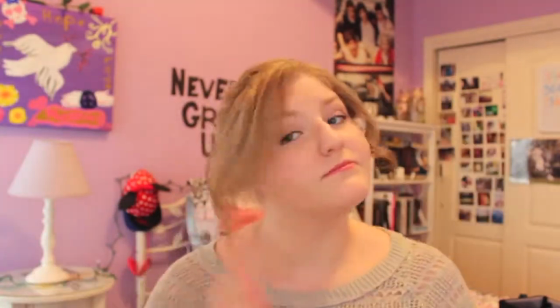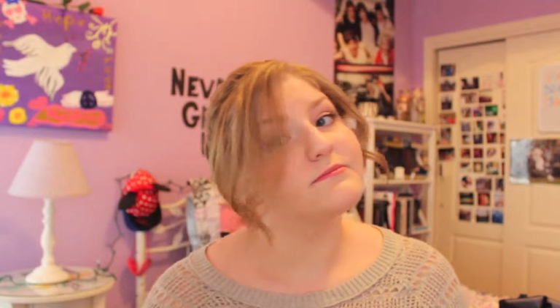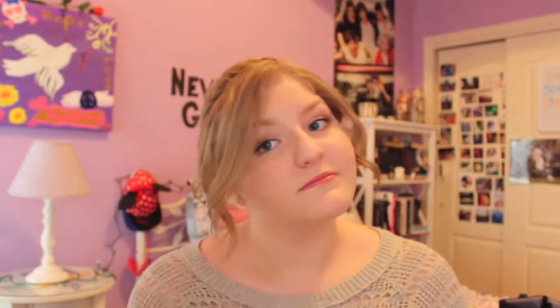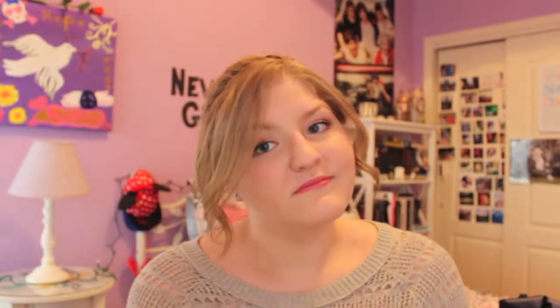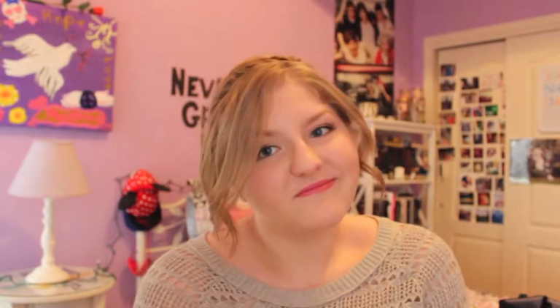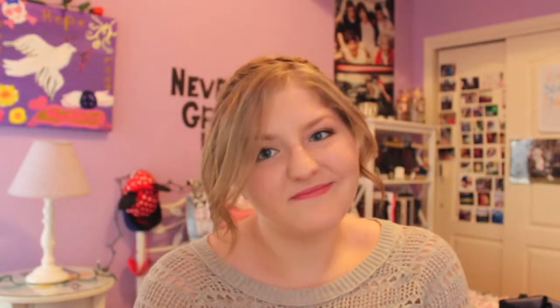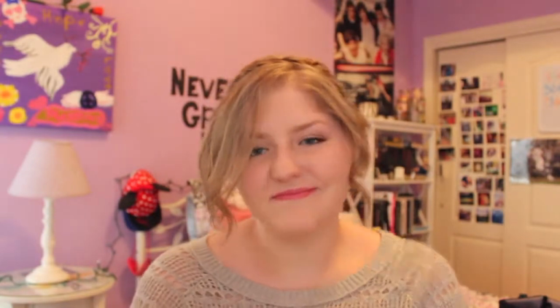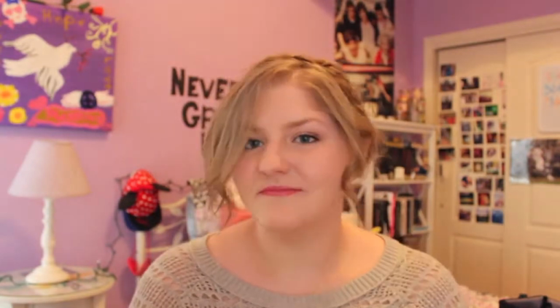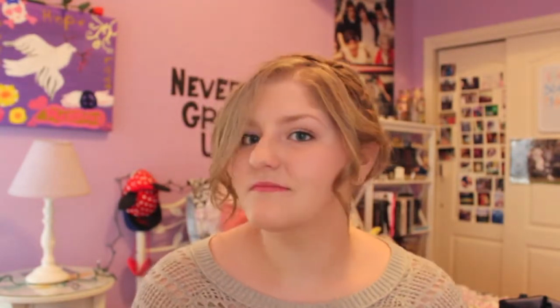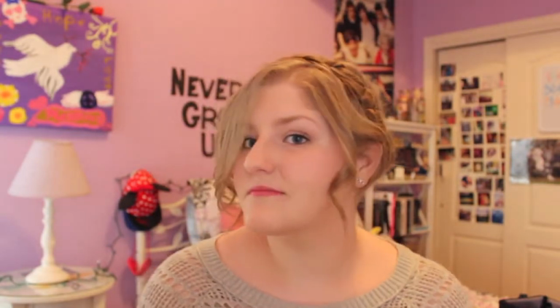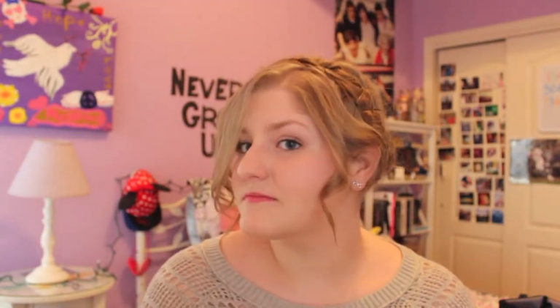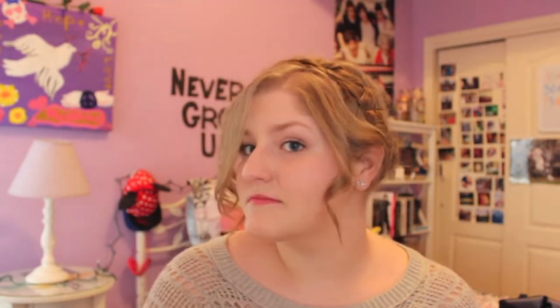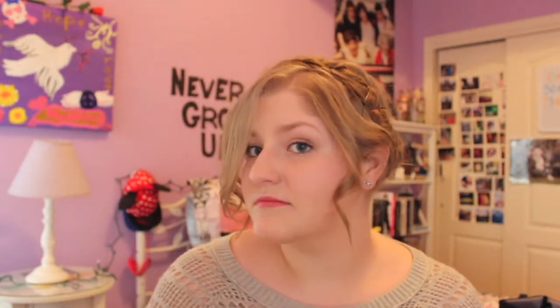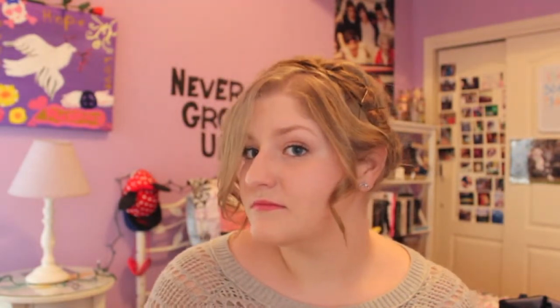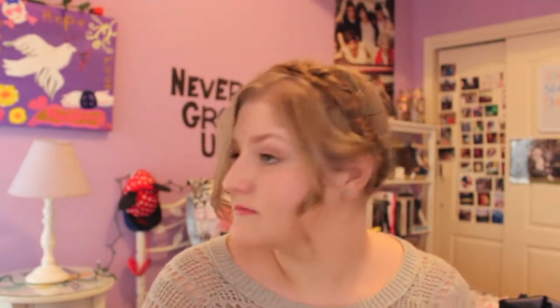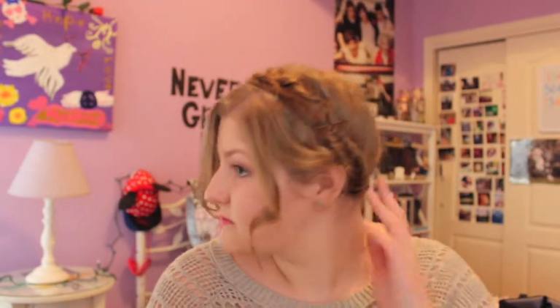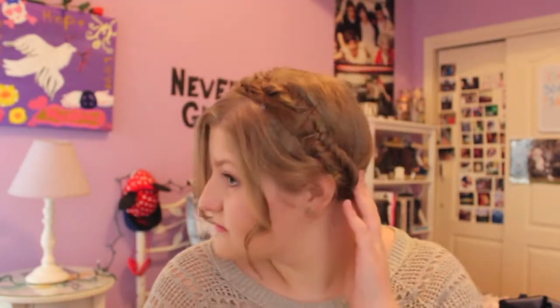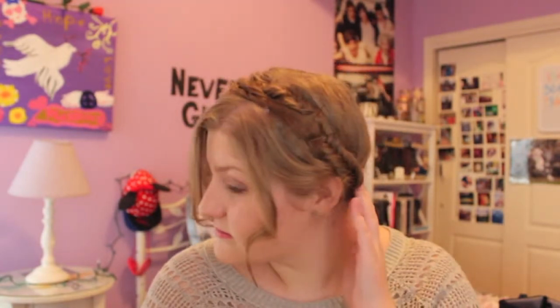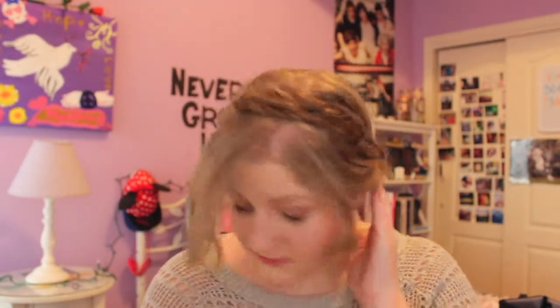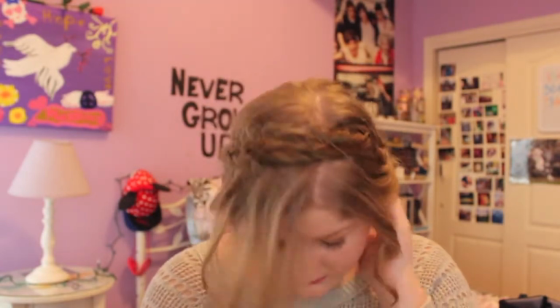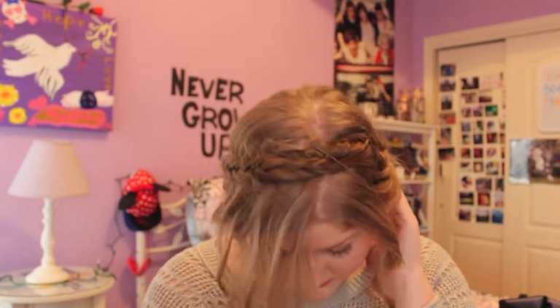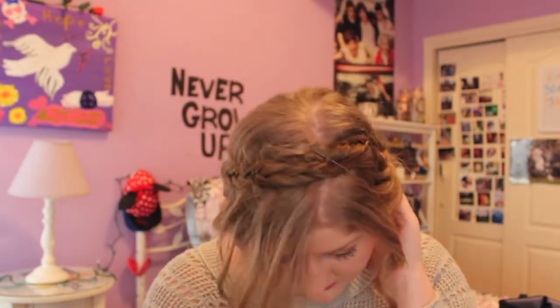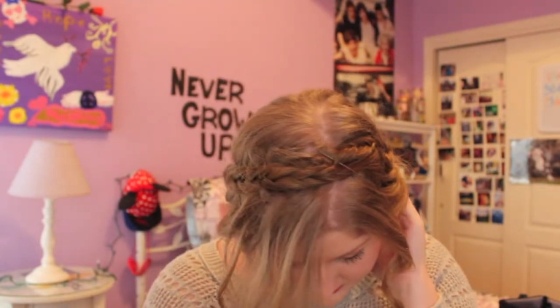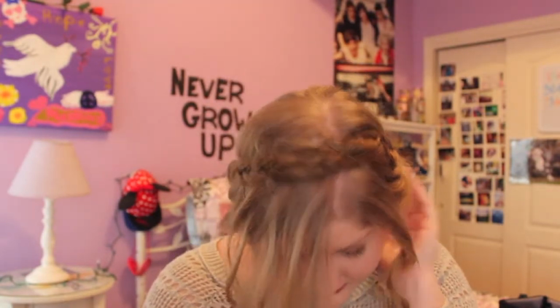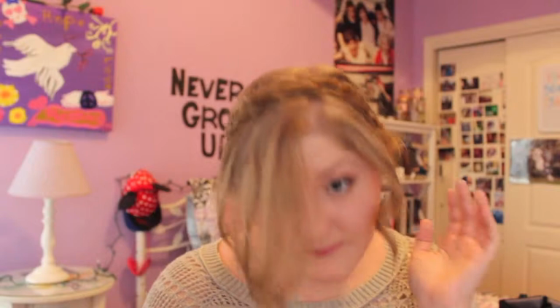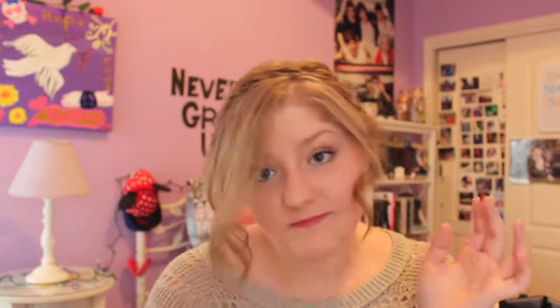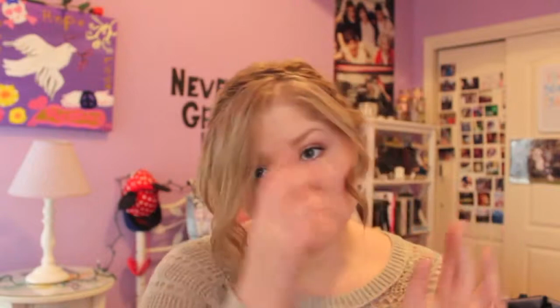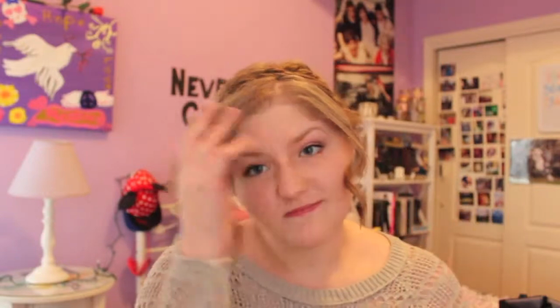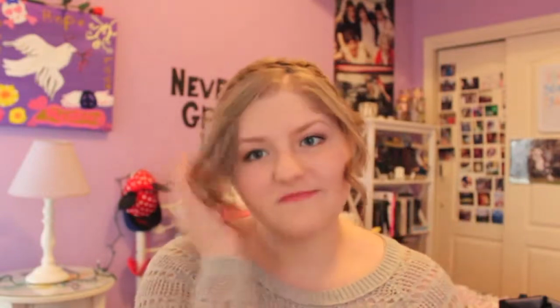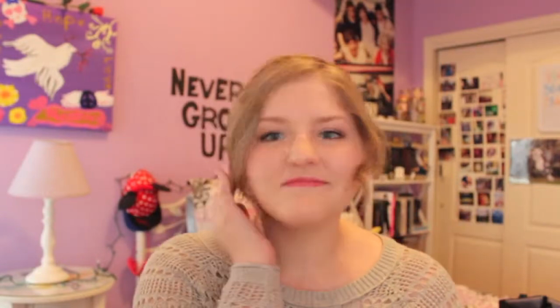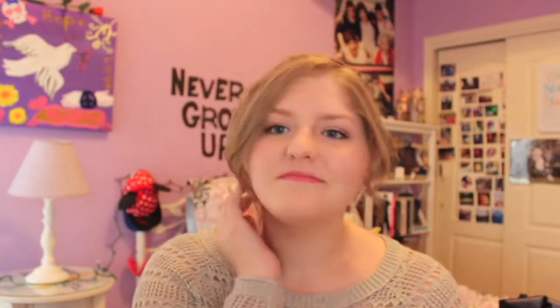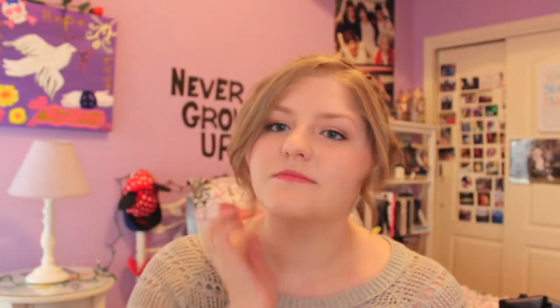So that is the completed tutorial. I hope that you guys enjoyed. I really, really love this hairstyle. I will talk to you guys in my next video. Bye guys.